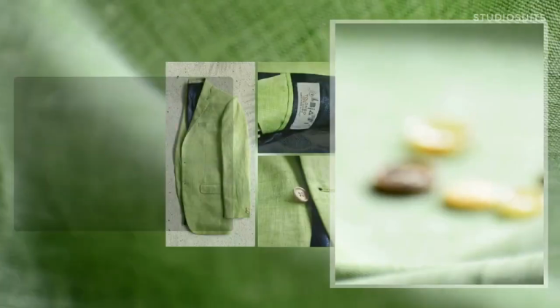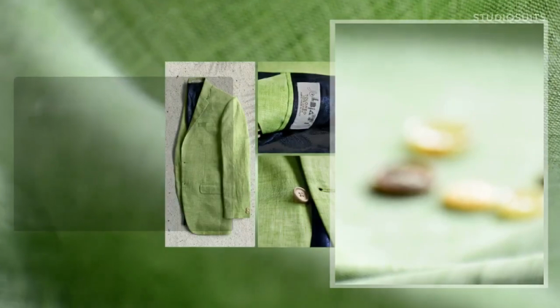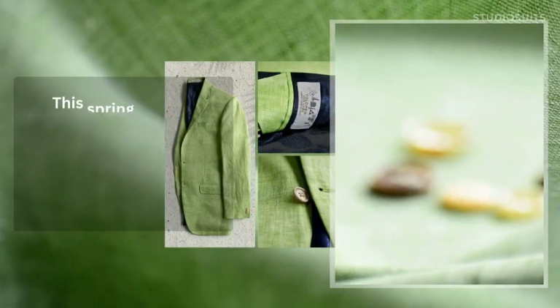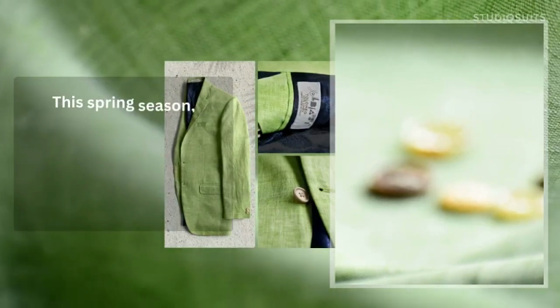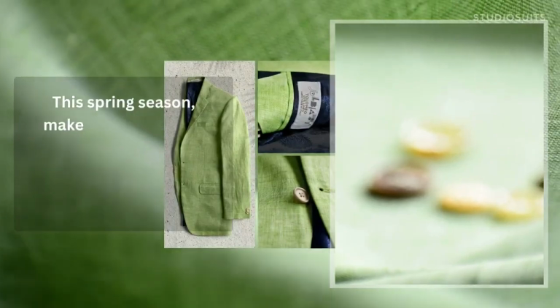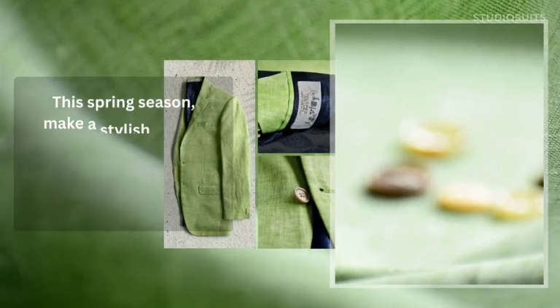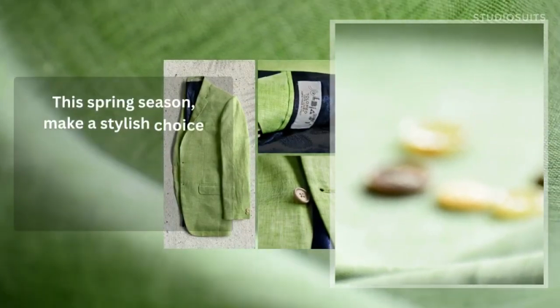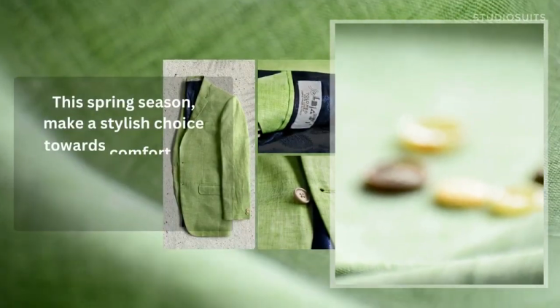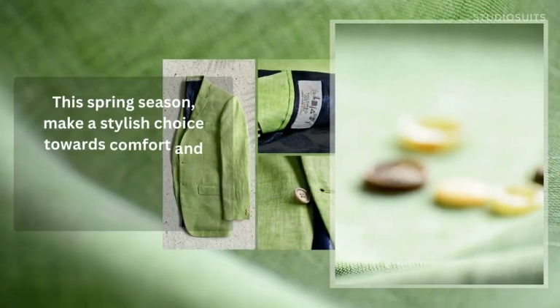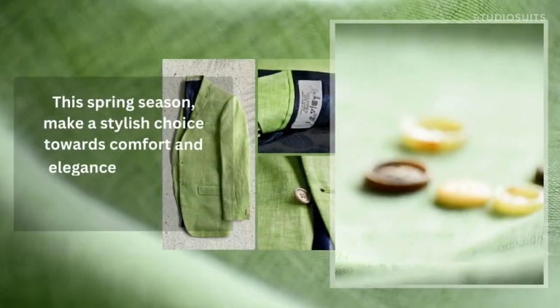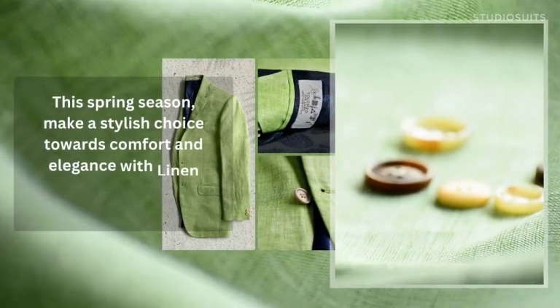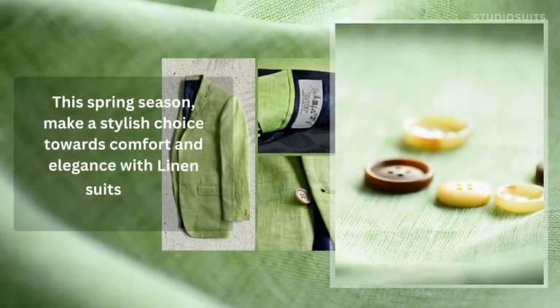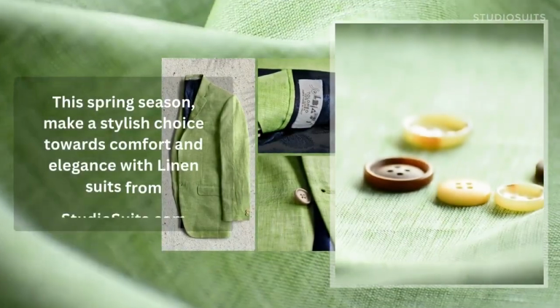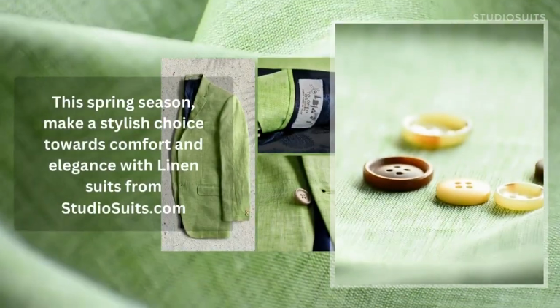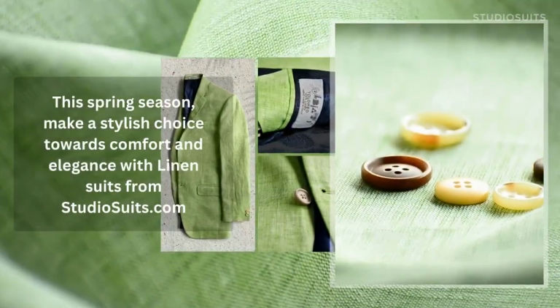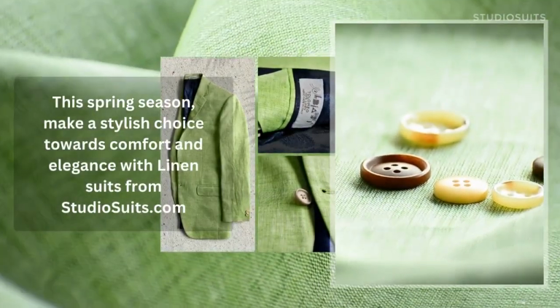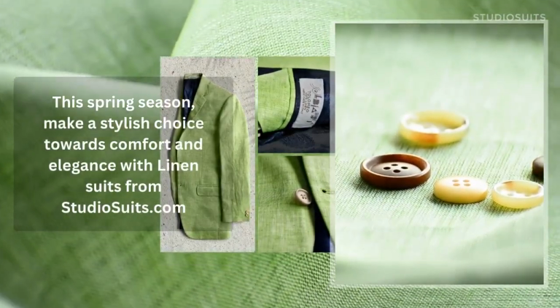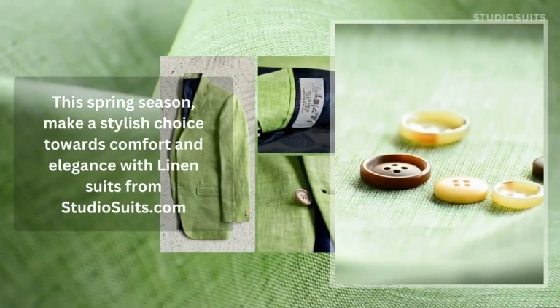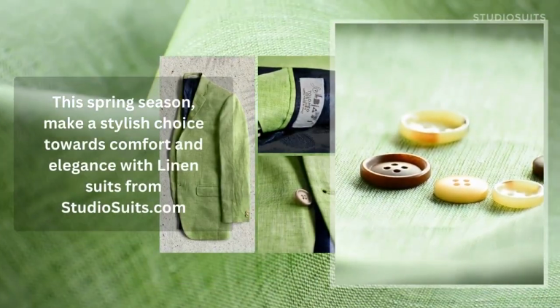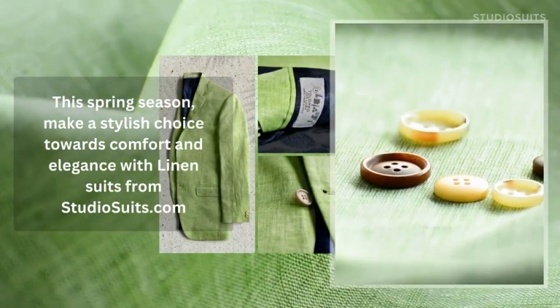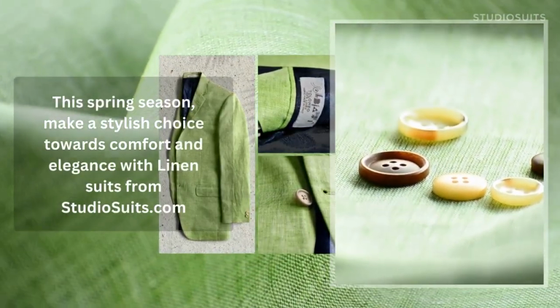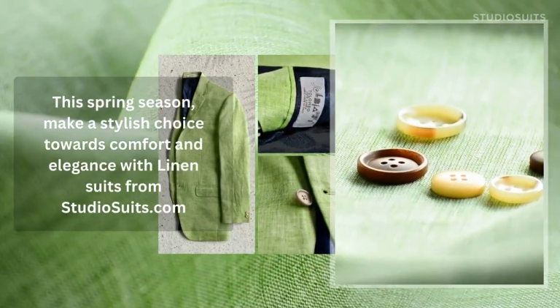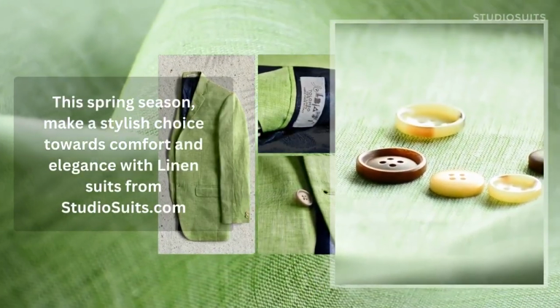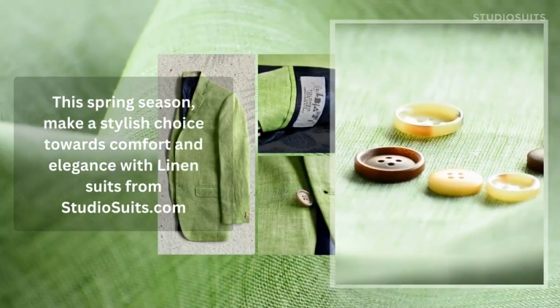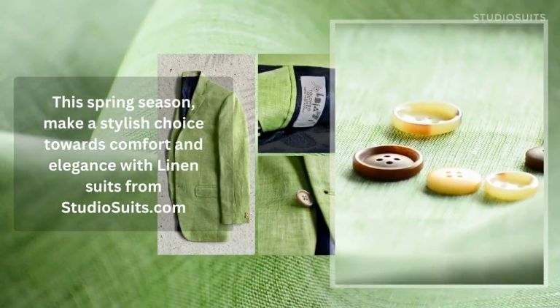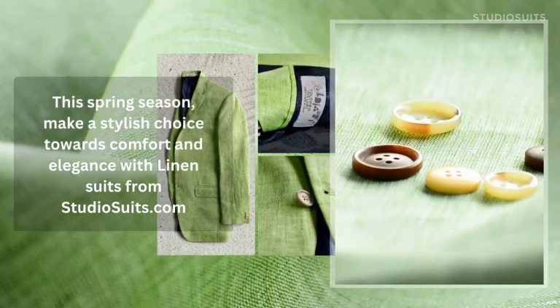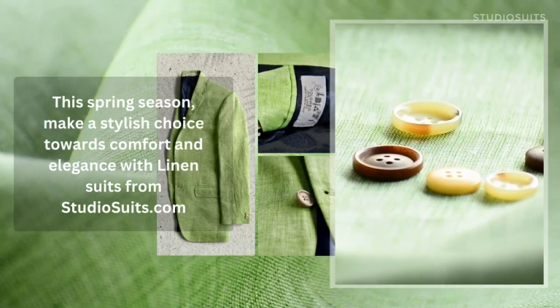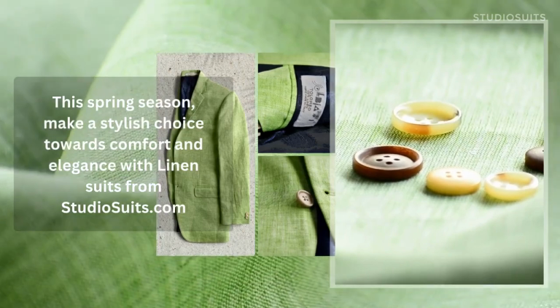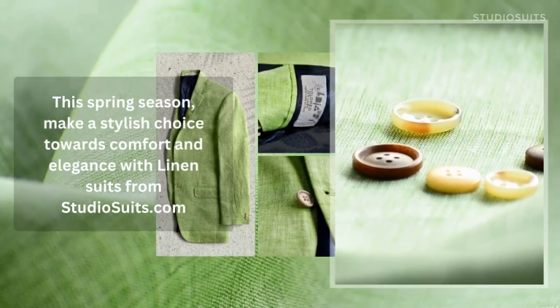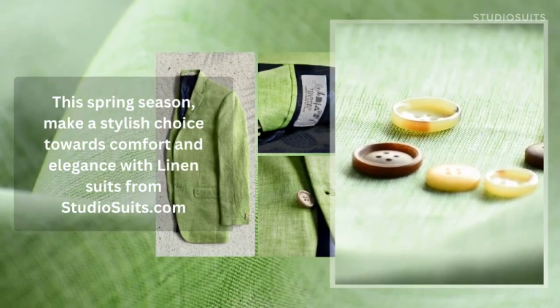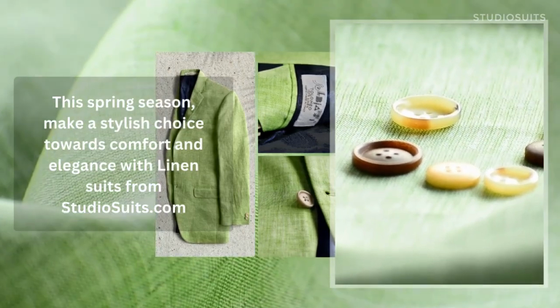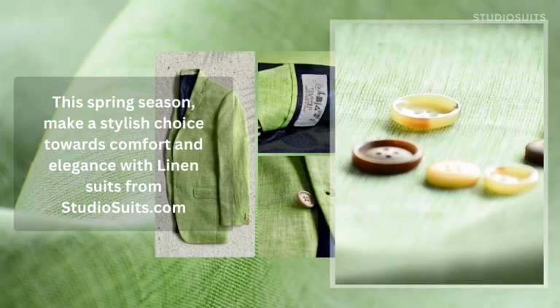This spring season, make a stylish choice towards comfort and elegance with linen suits from studiosuits.com.